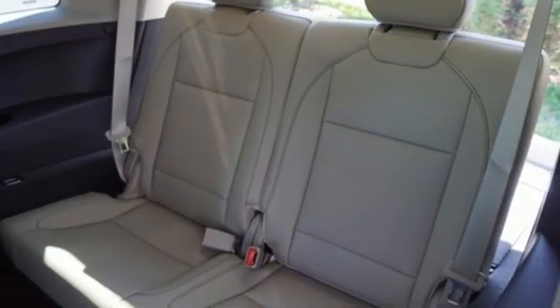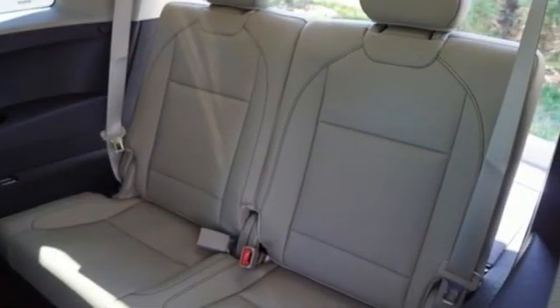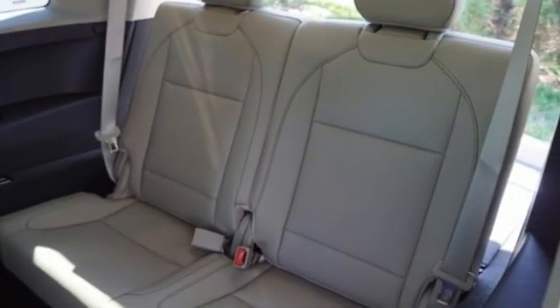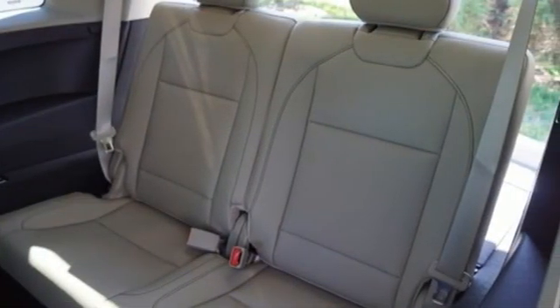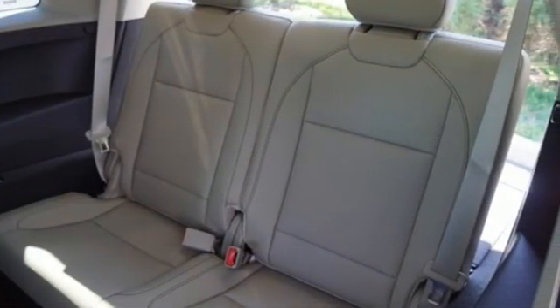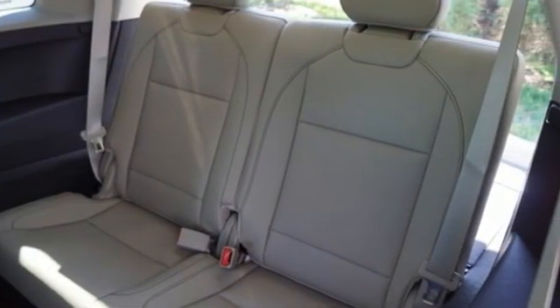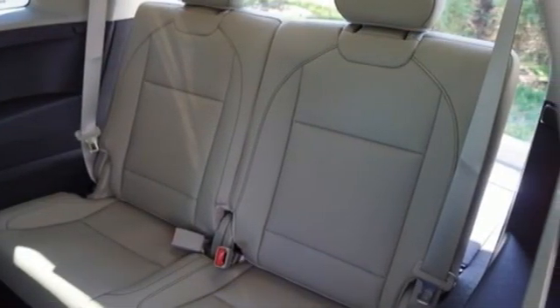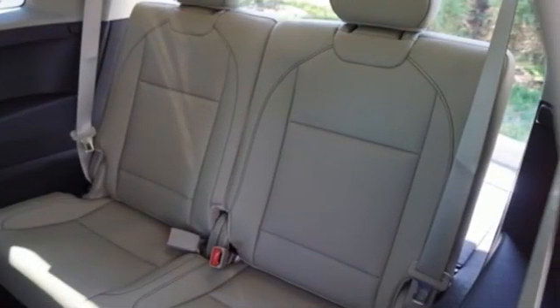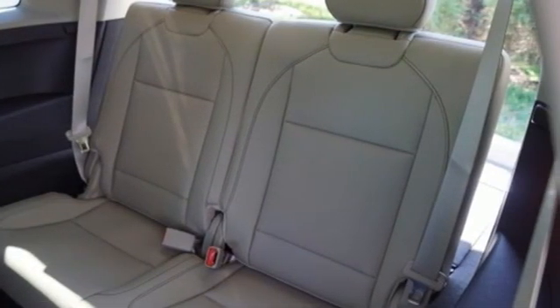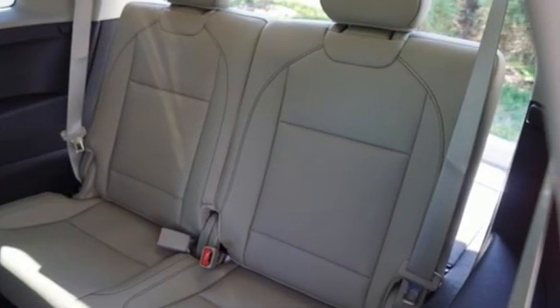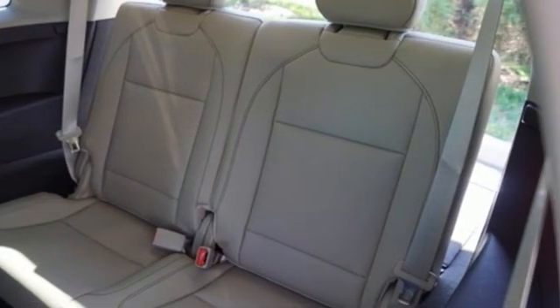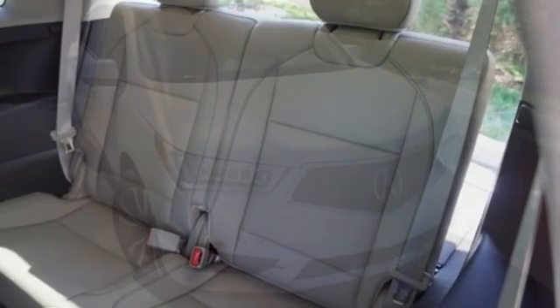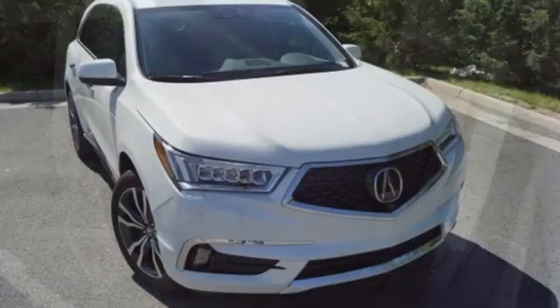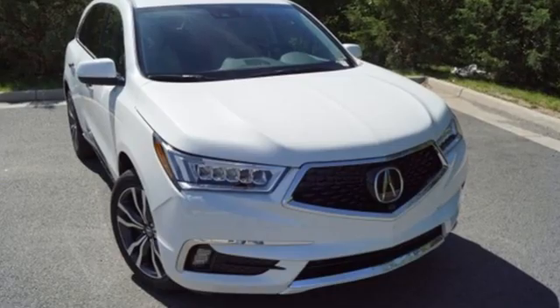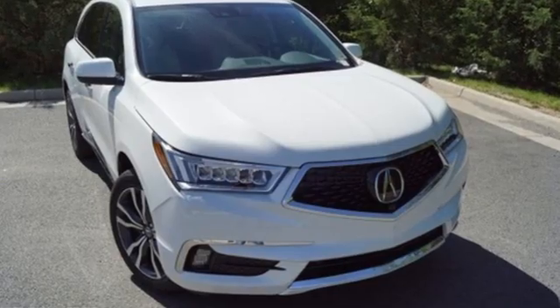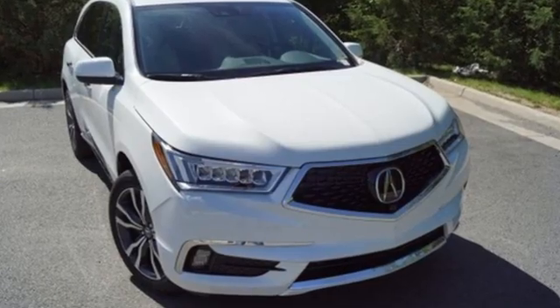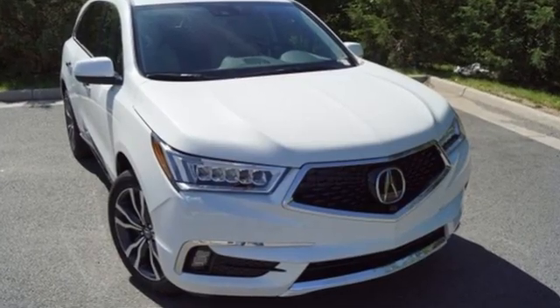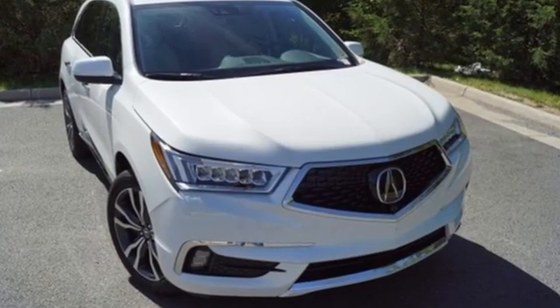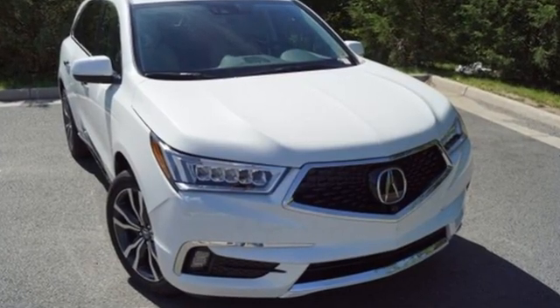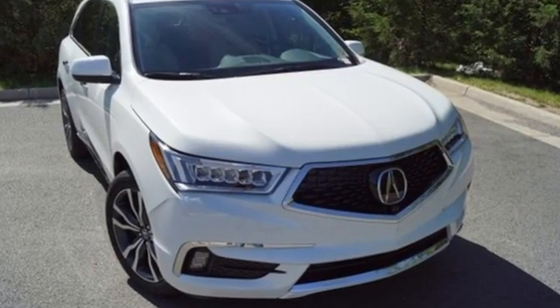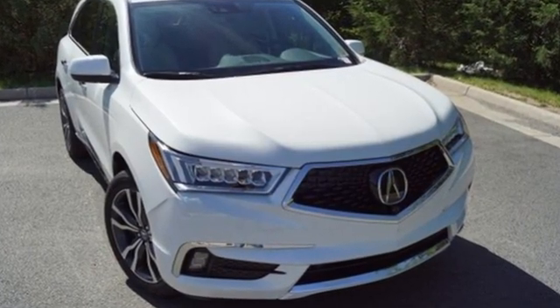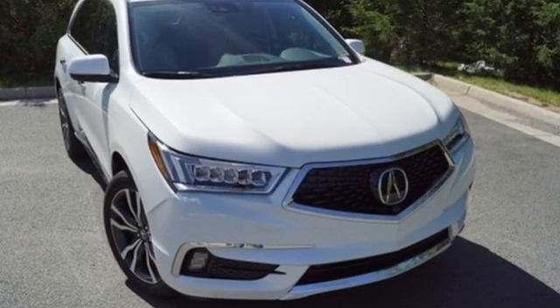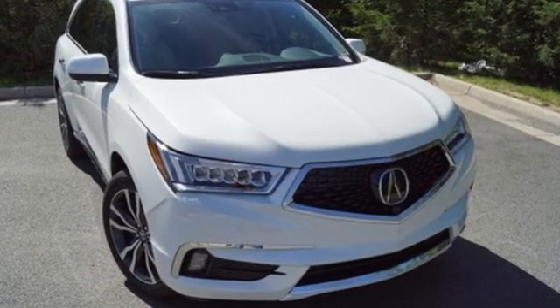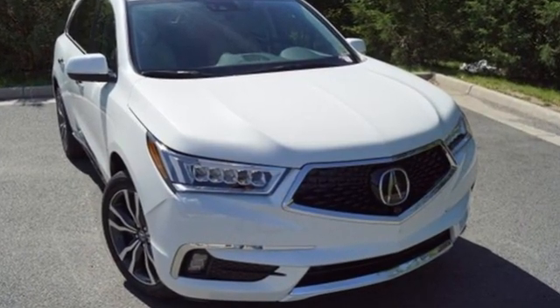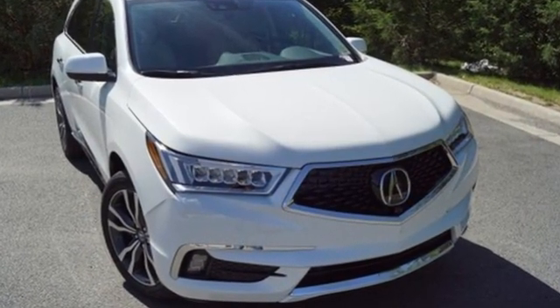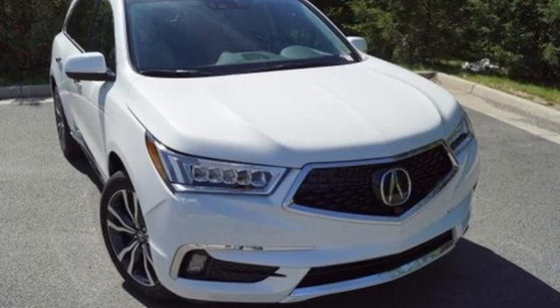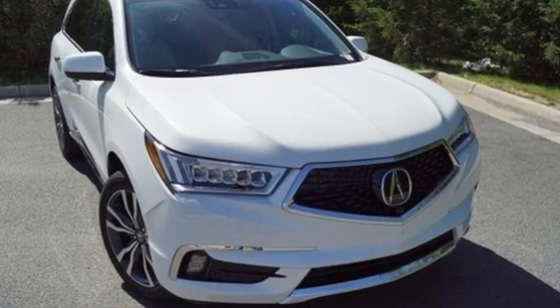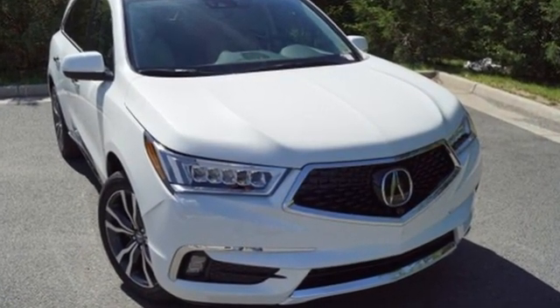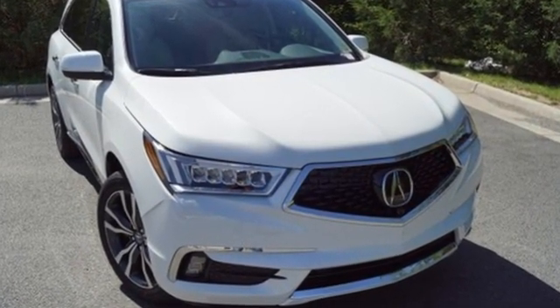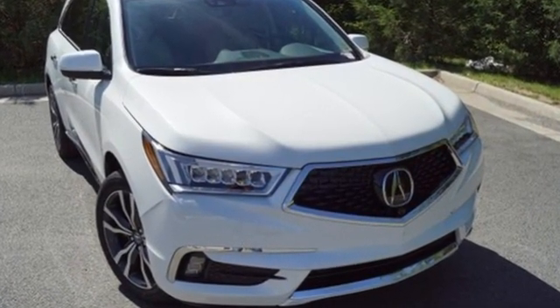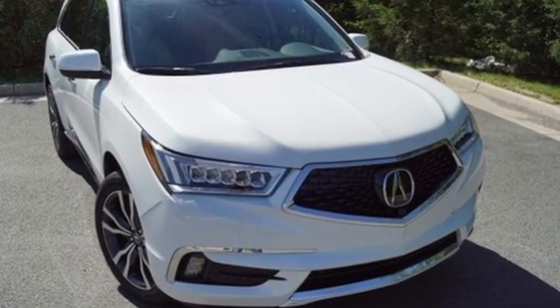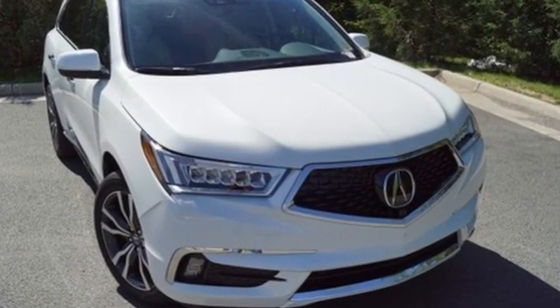At Acura, we manufacture exhilaration so you don't have to. Stop in for a test drive and make it yours today.